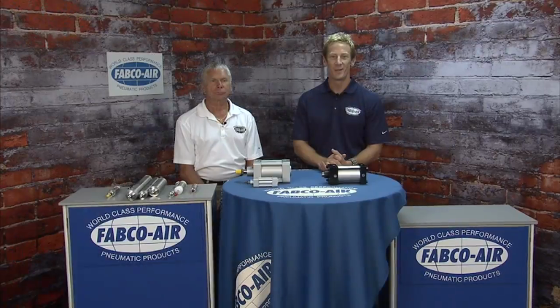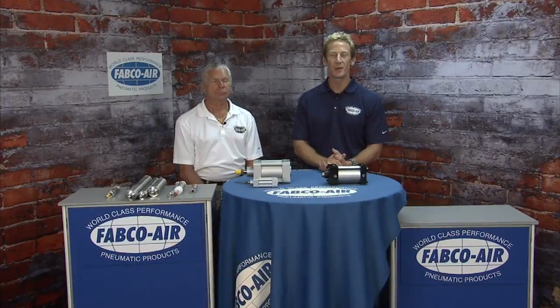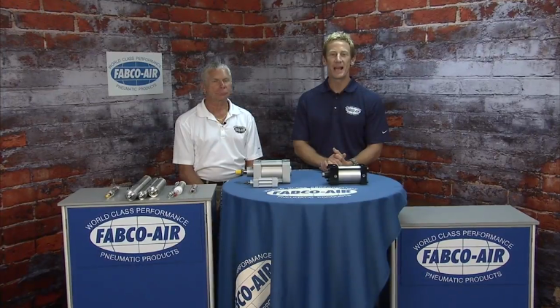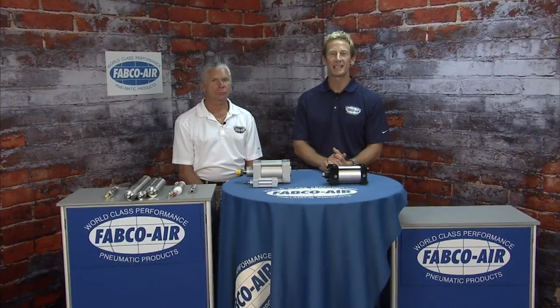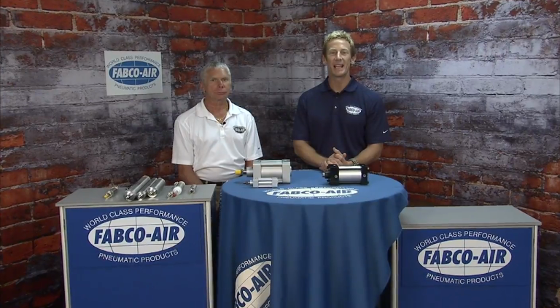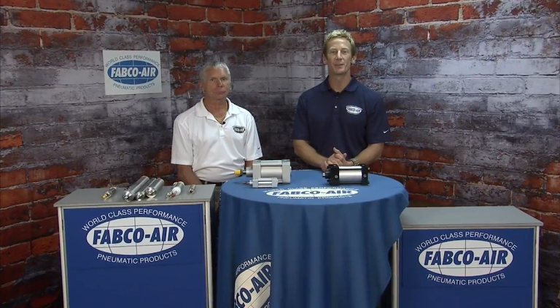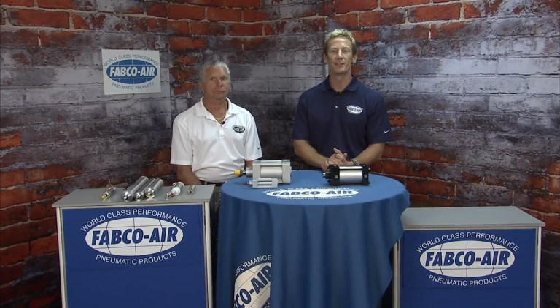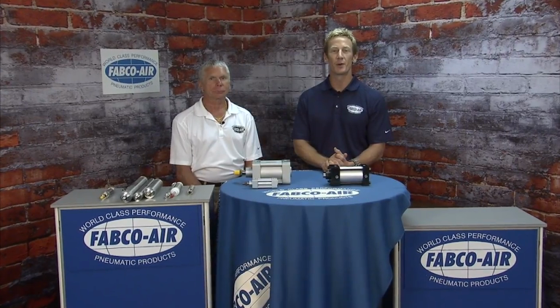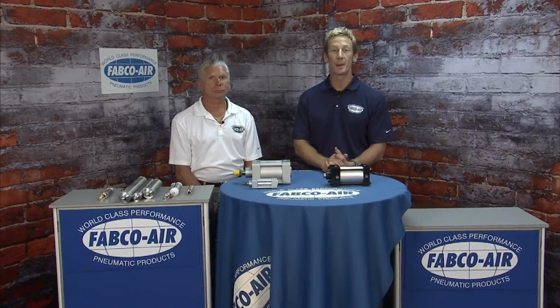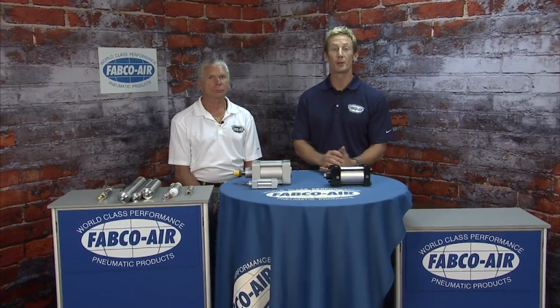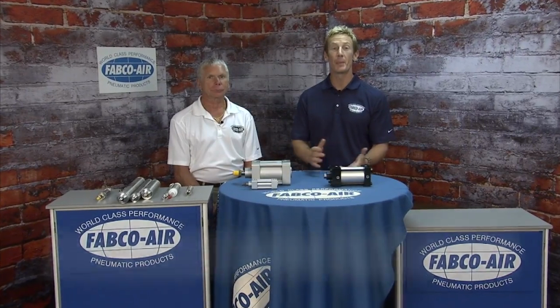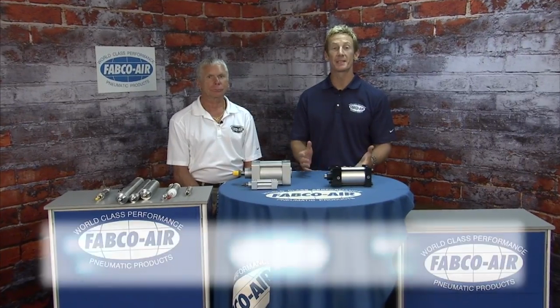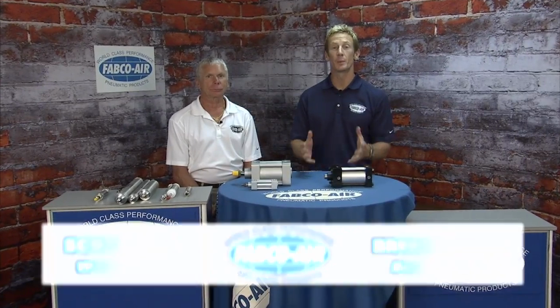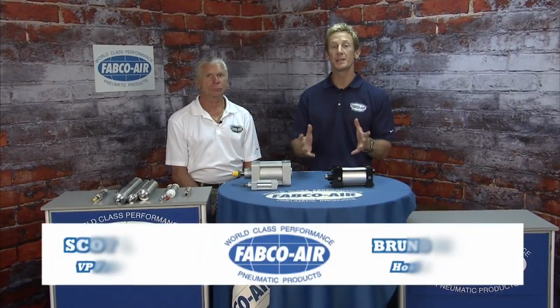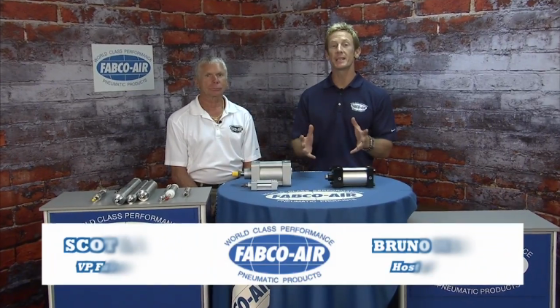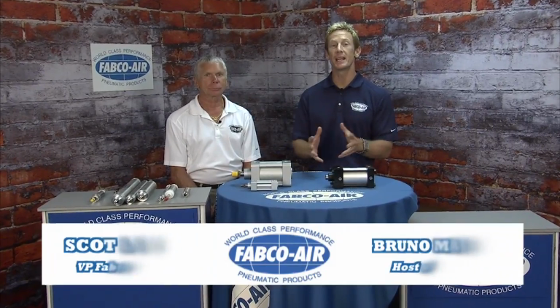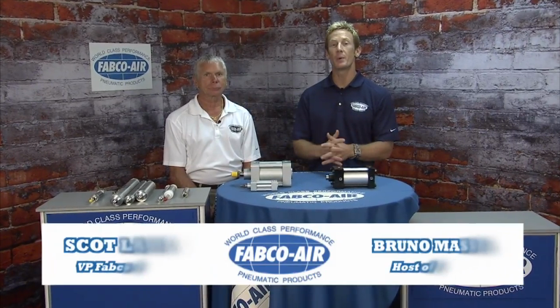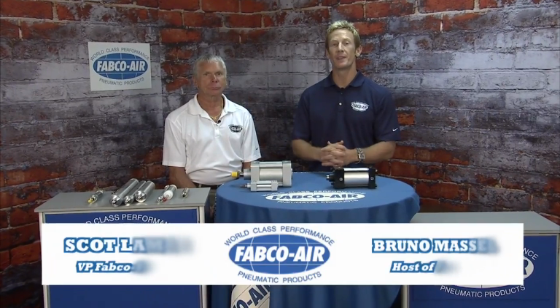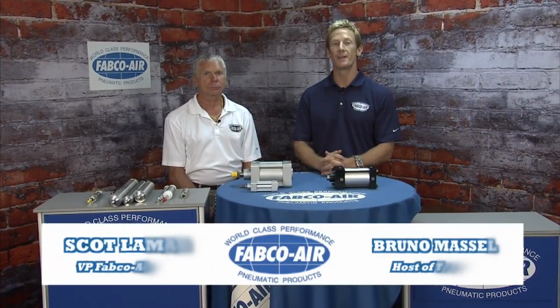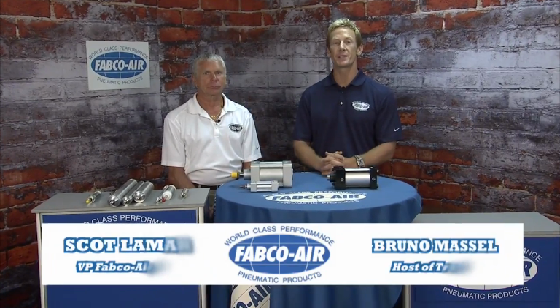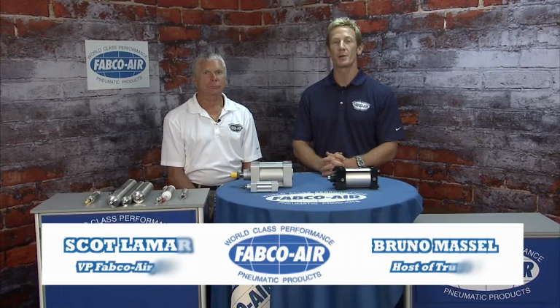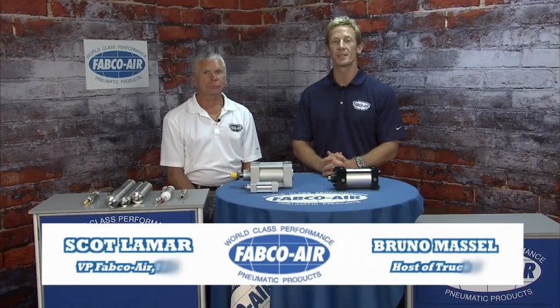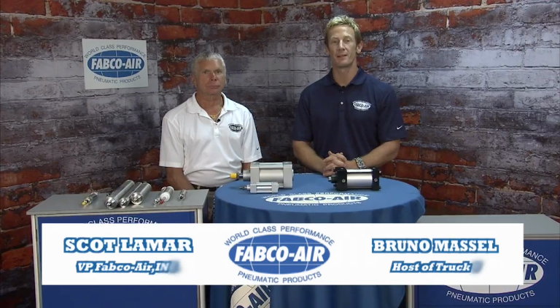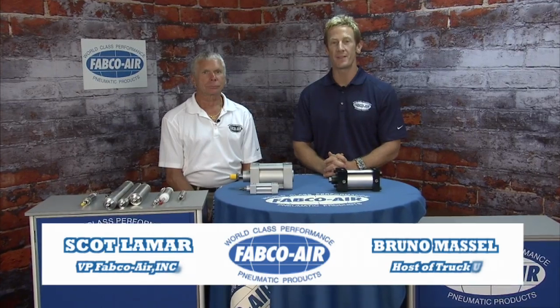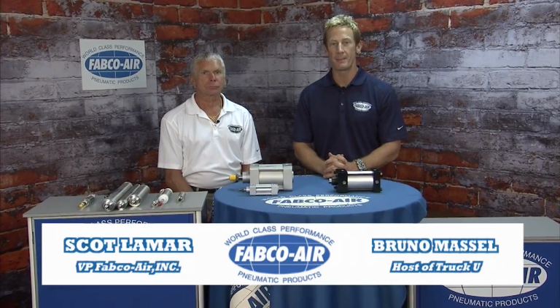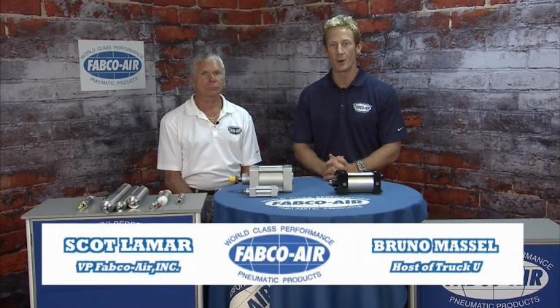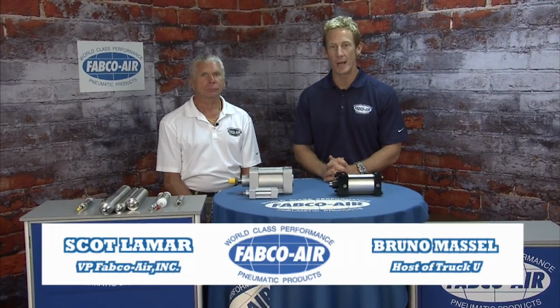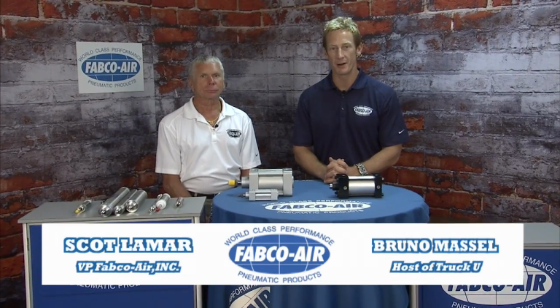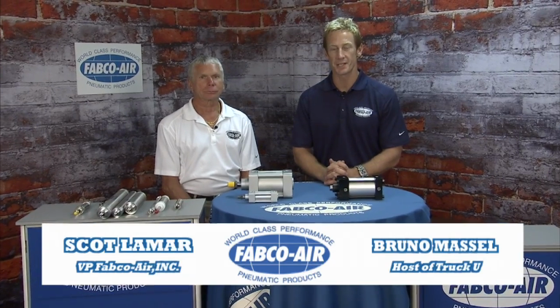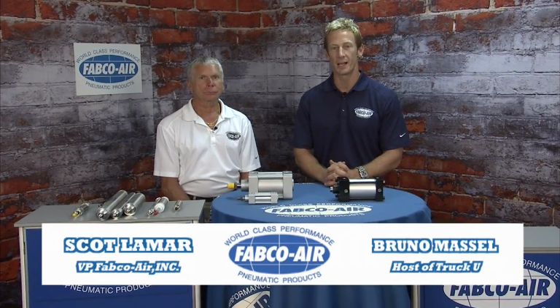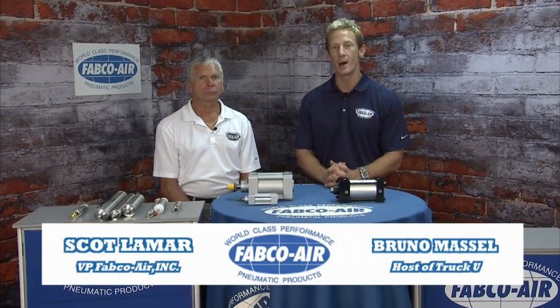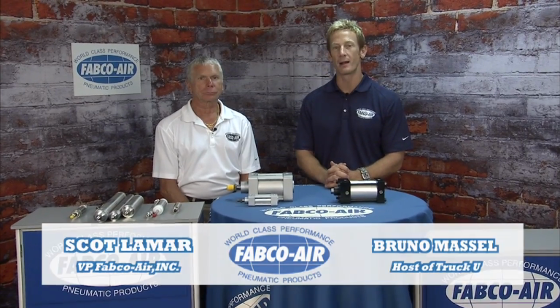Welcome back to Gainesville, Florida. I'm Bruno Maslin, and once again I'm with the Vice President of Fabco Air, Scott Lamar.